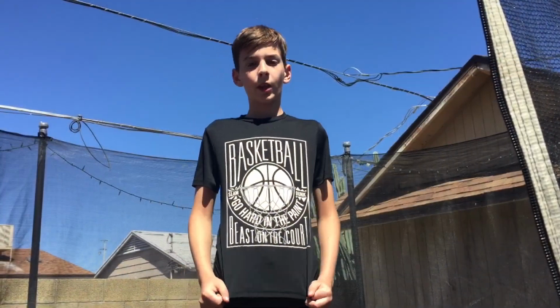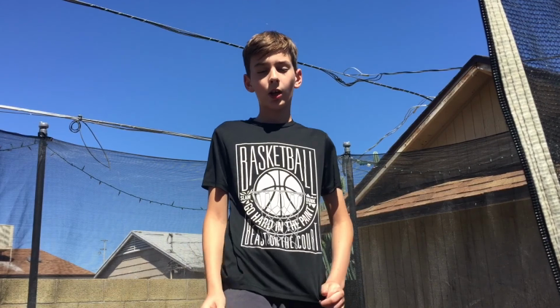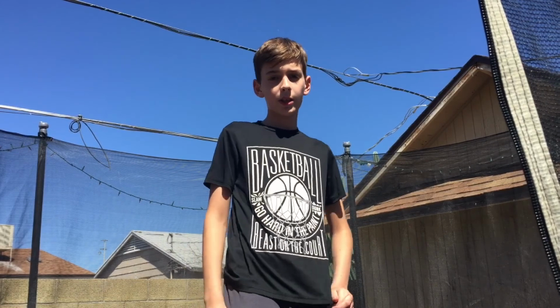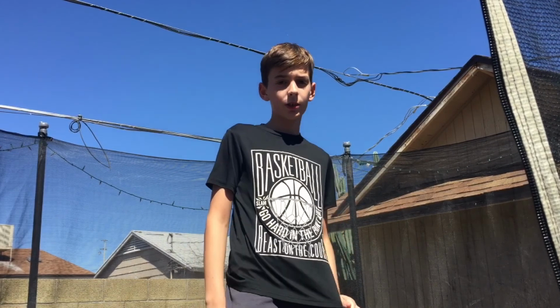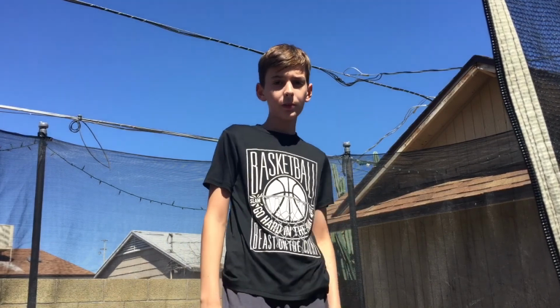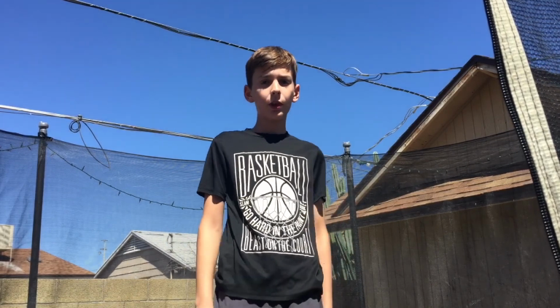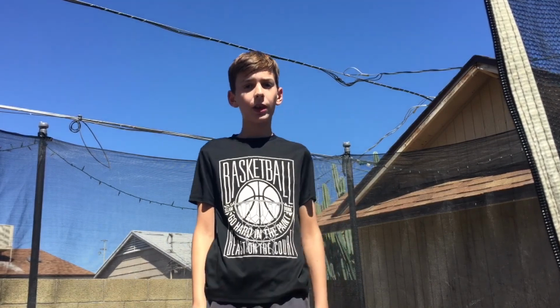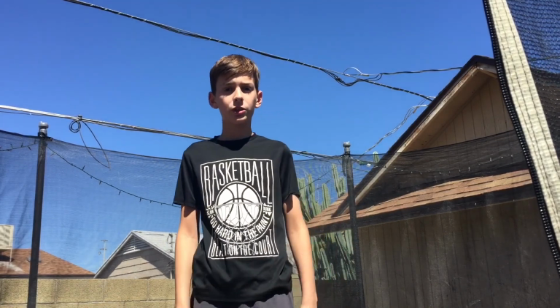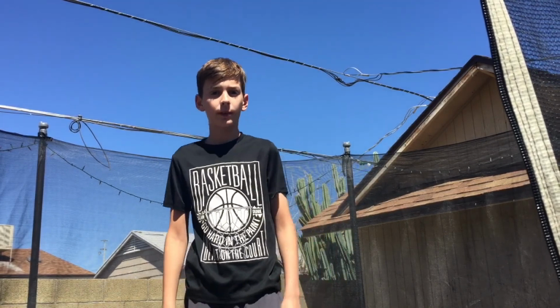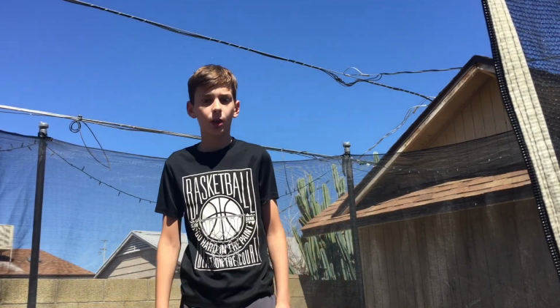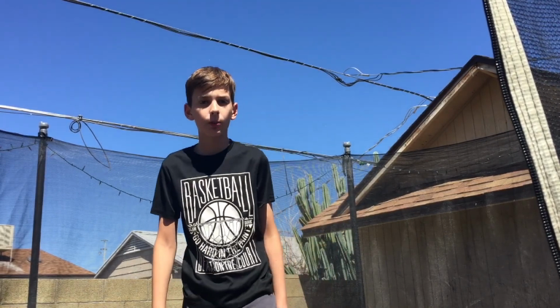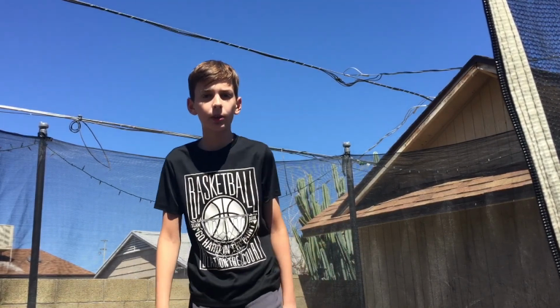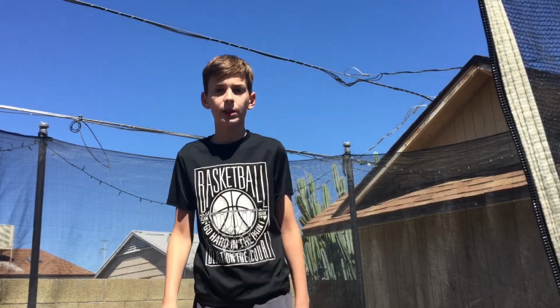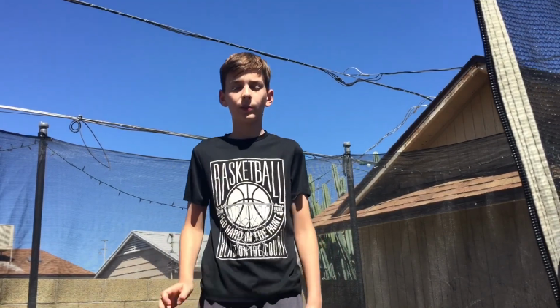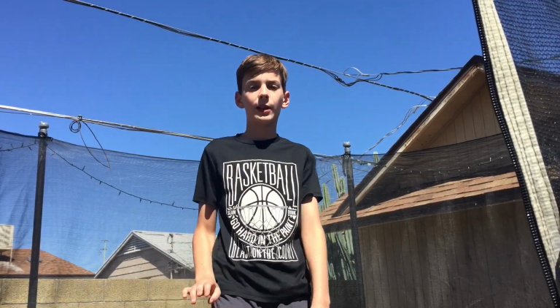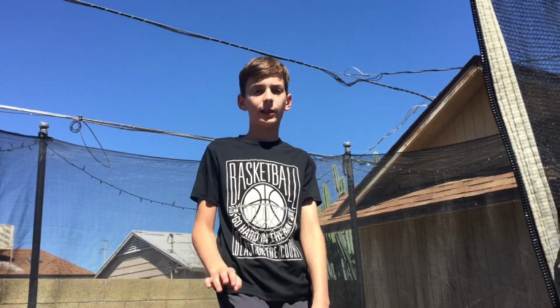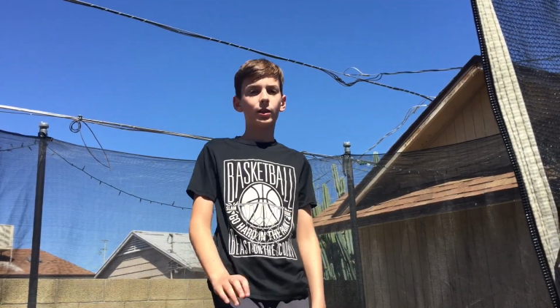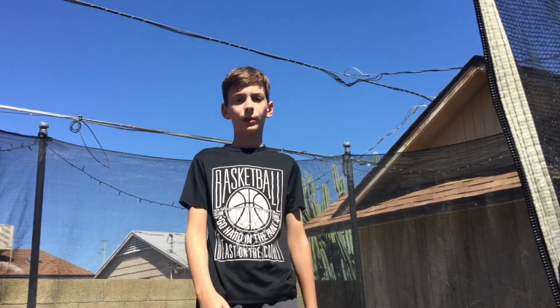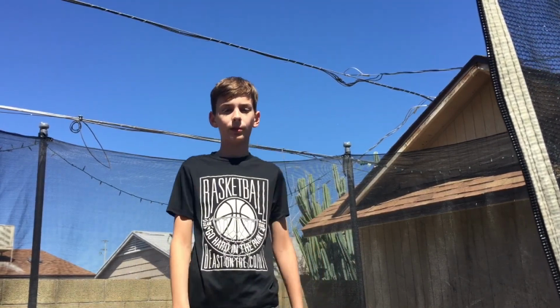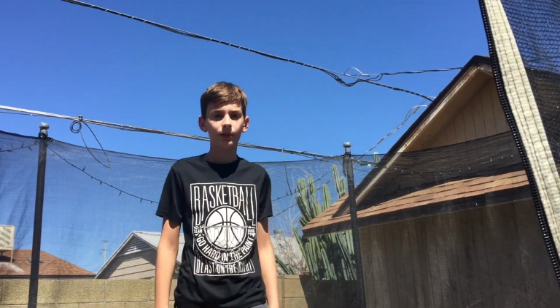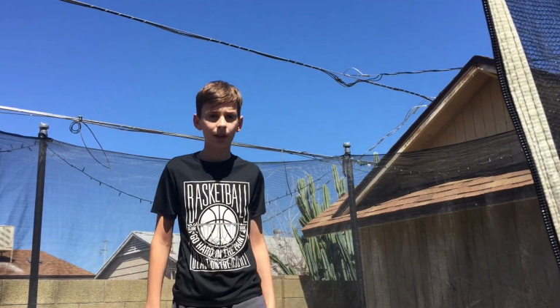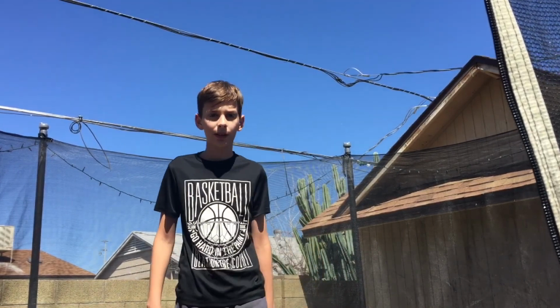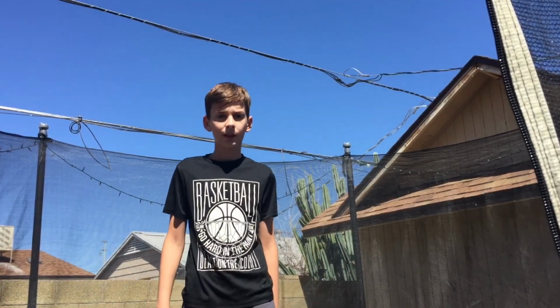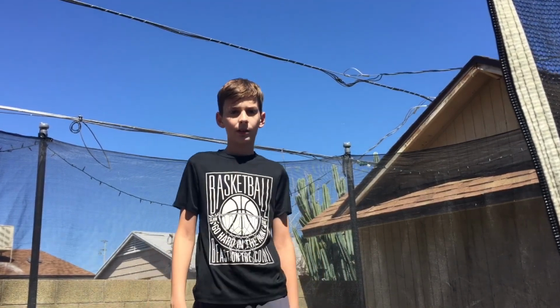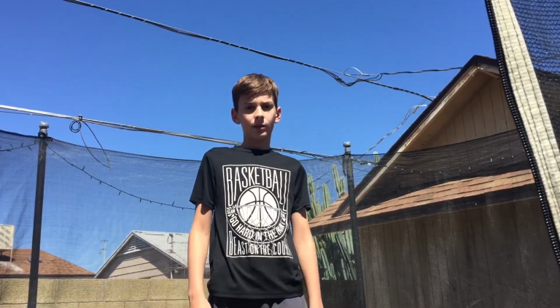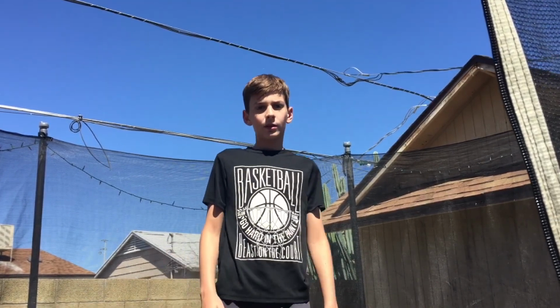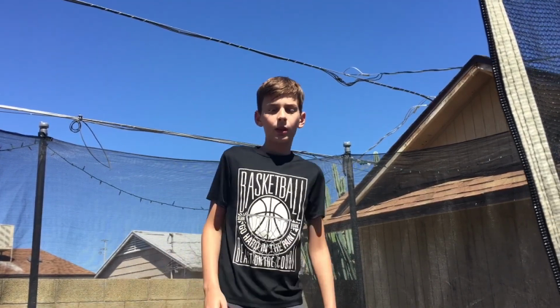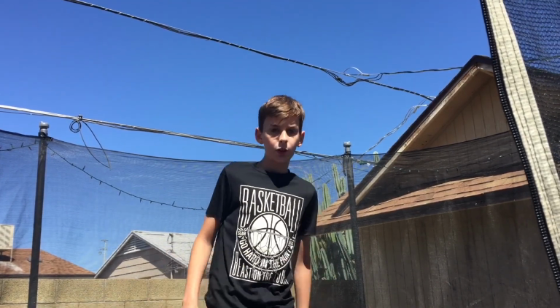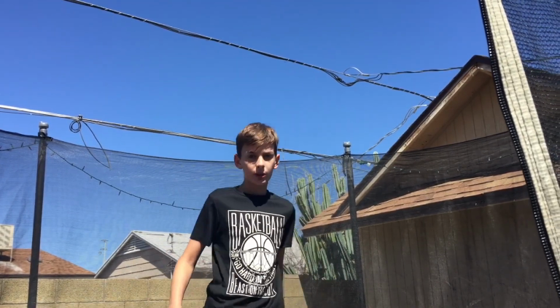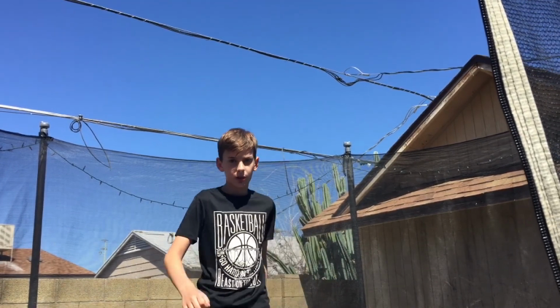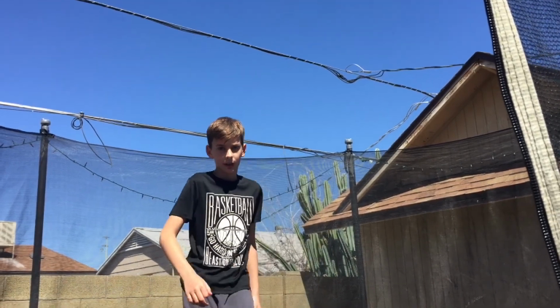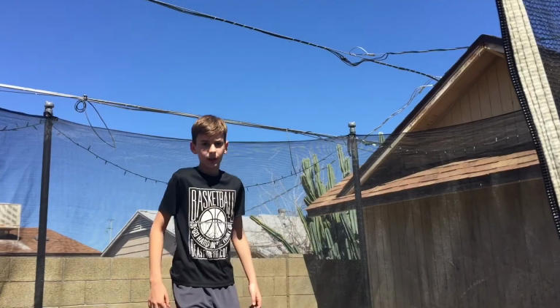Okay so another variation of a cartwheel is a one-handed cartwheel. Here's what it looks like.